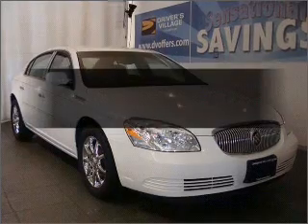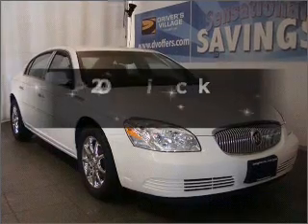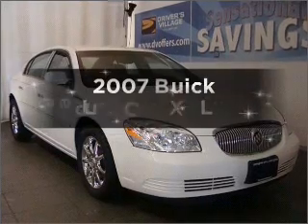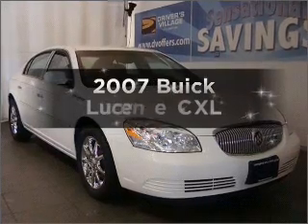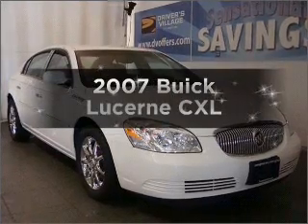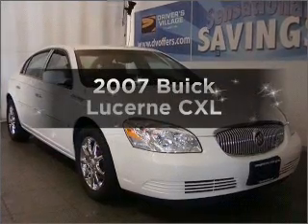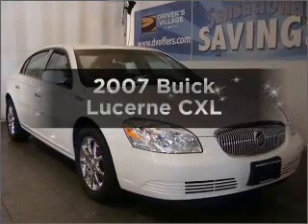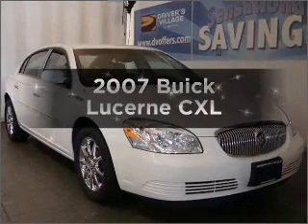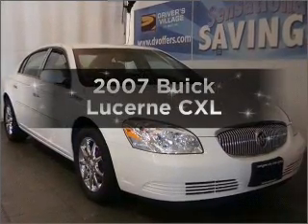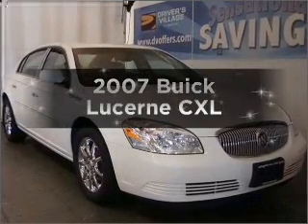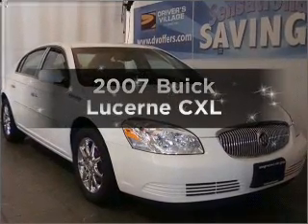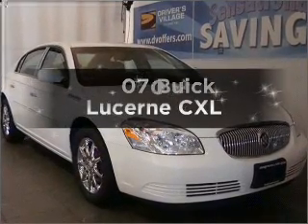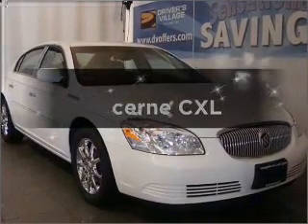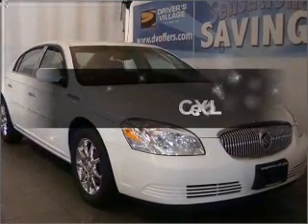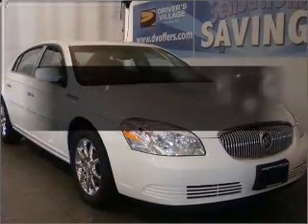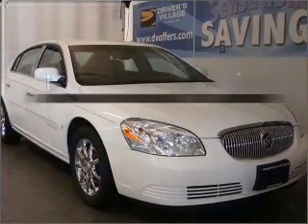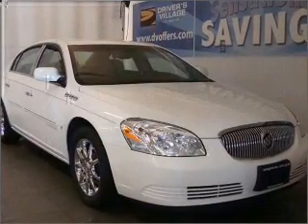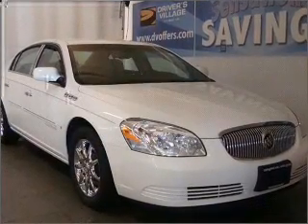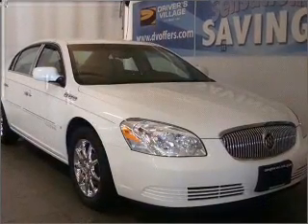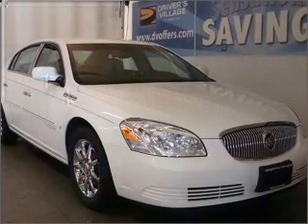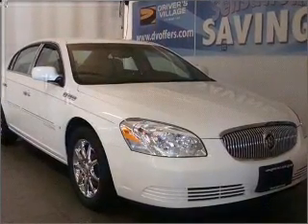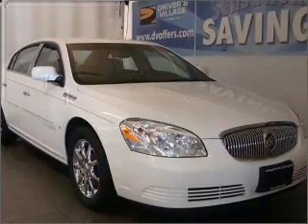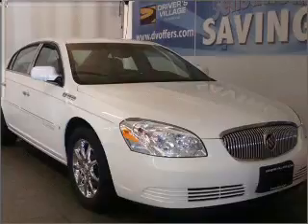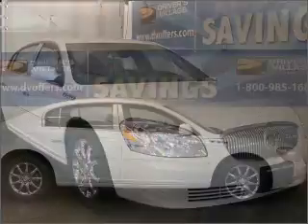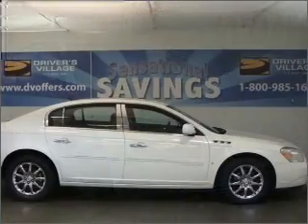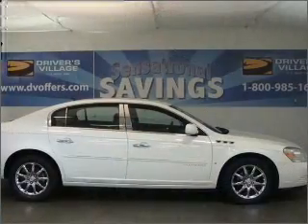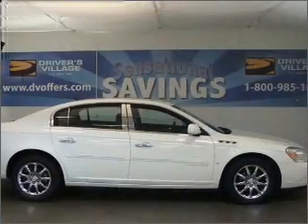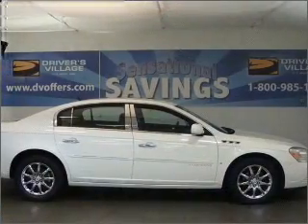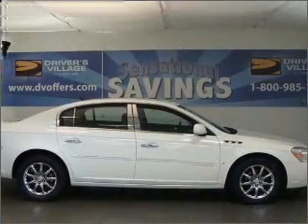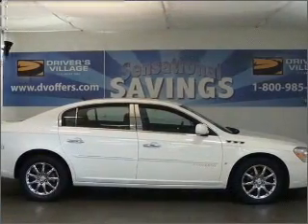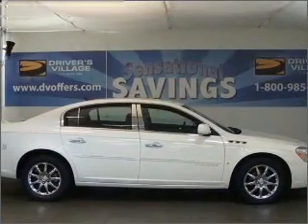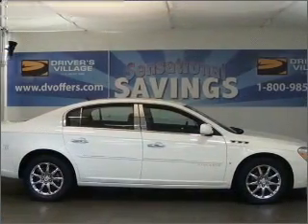Introducing the 2007 Buick Lucerne. If you're looking for a first-rate auto, this one could be yours today.